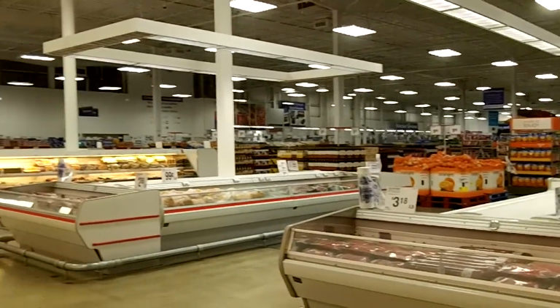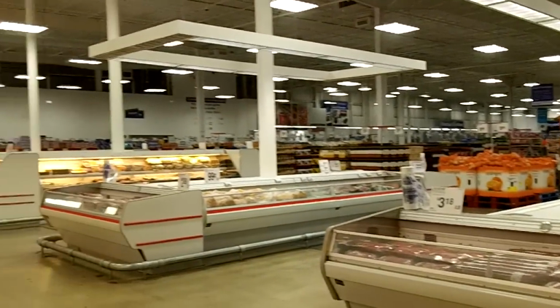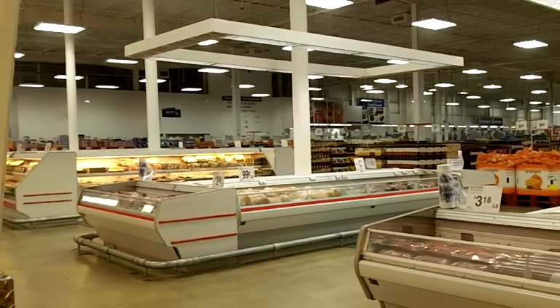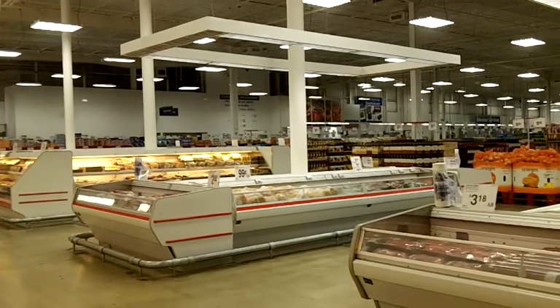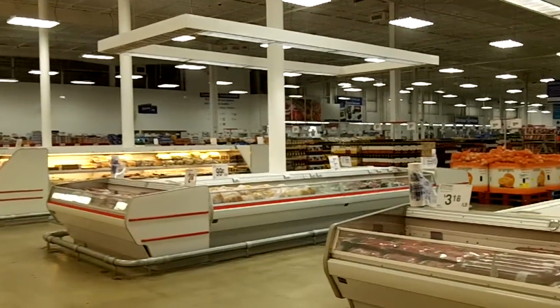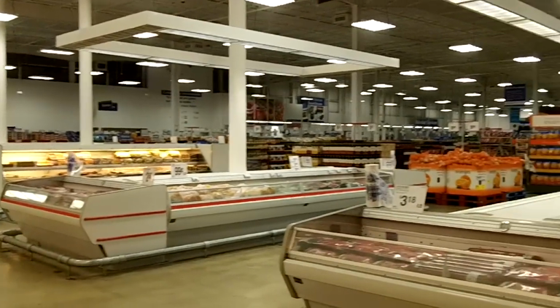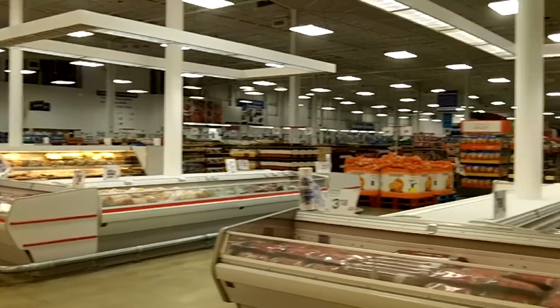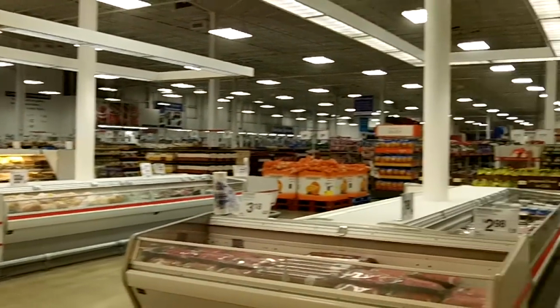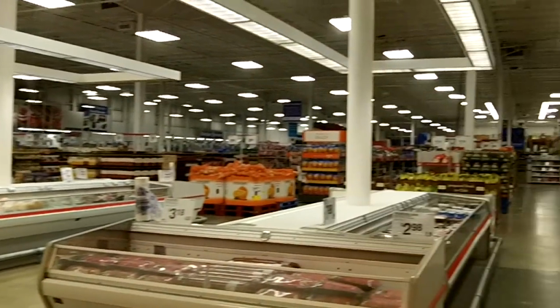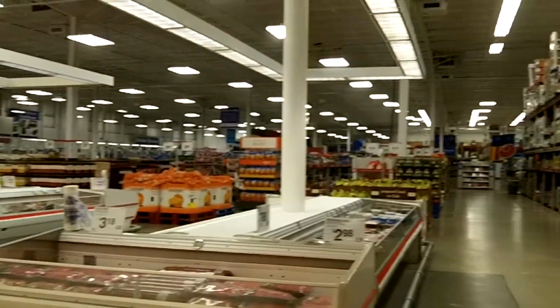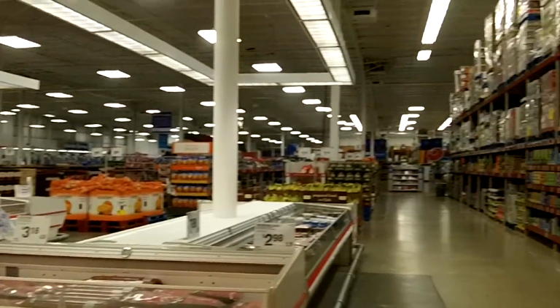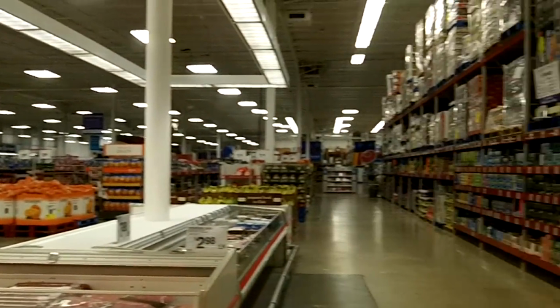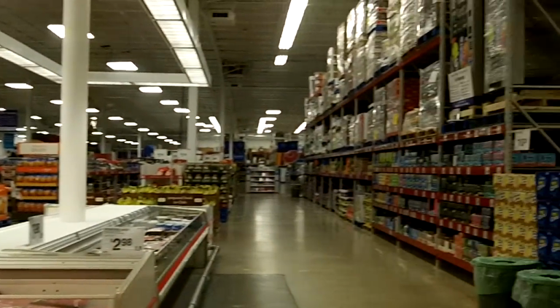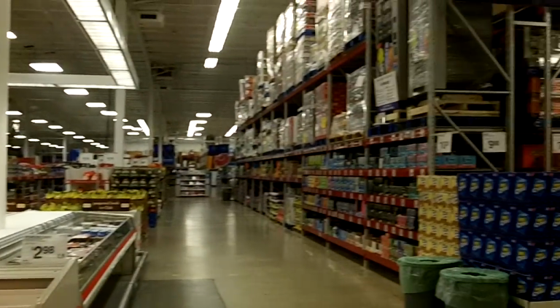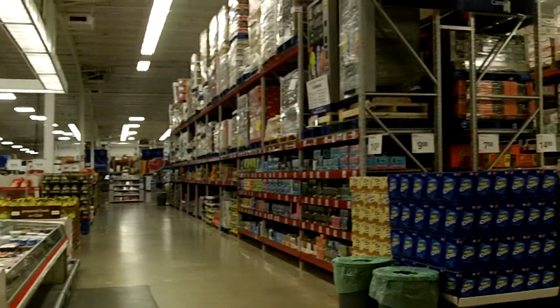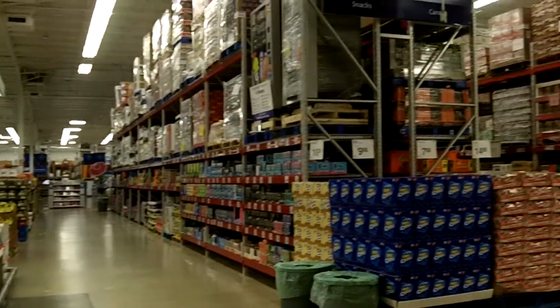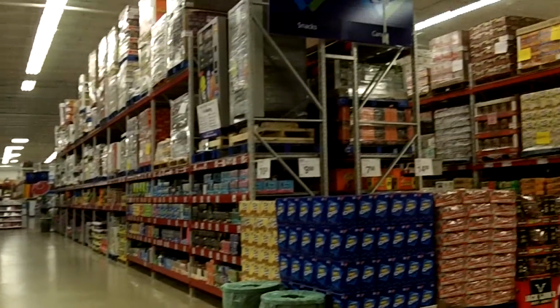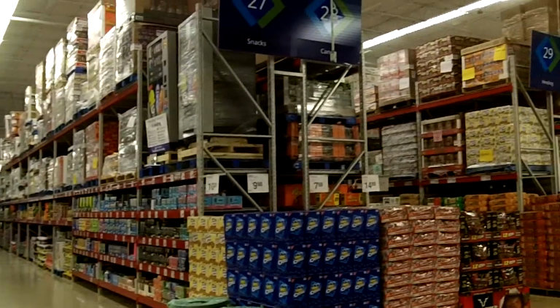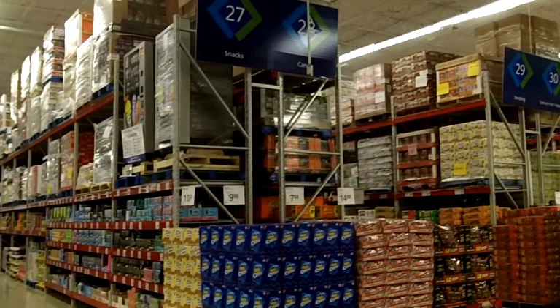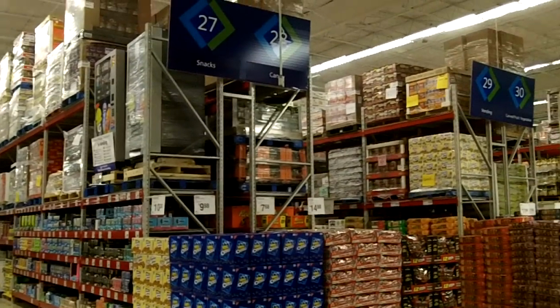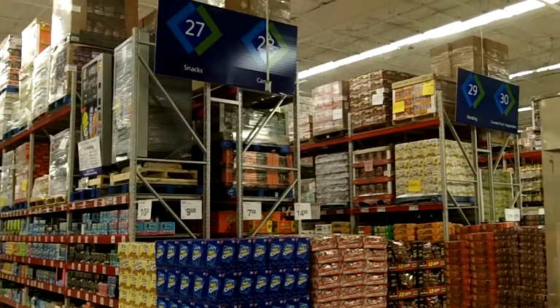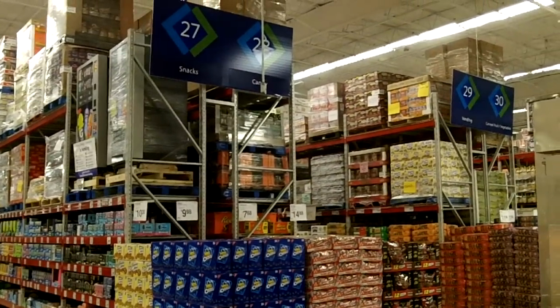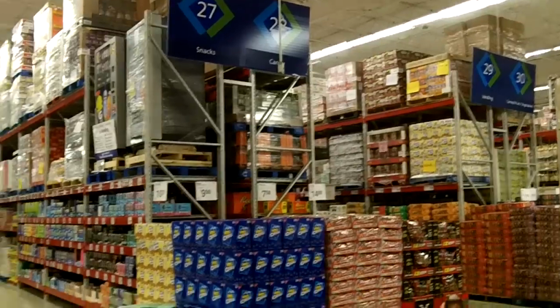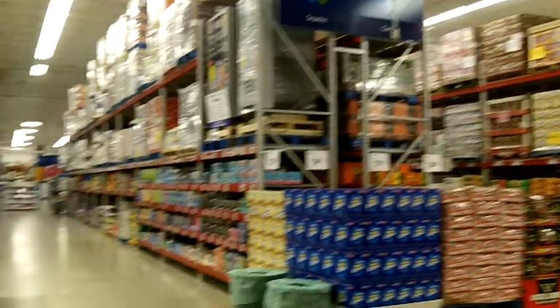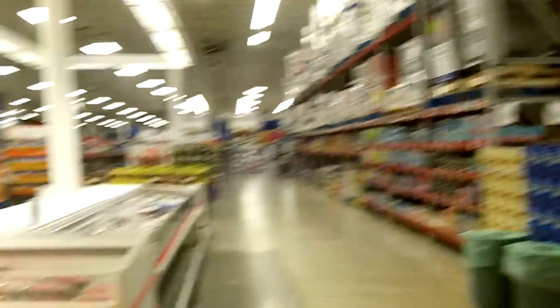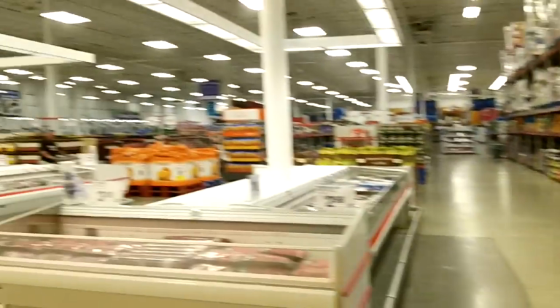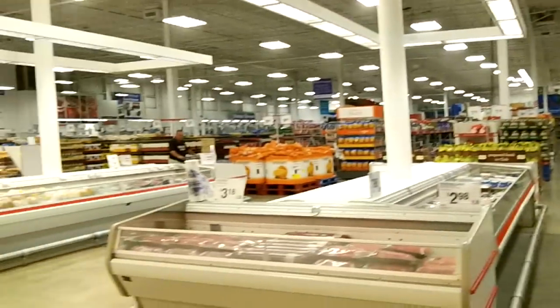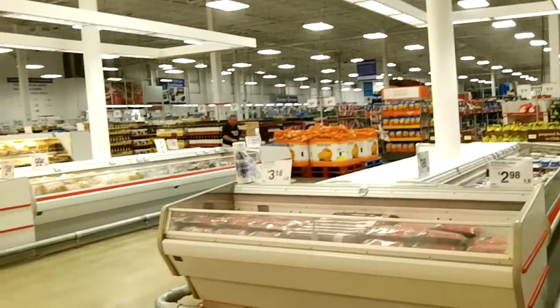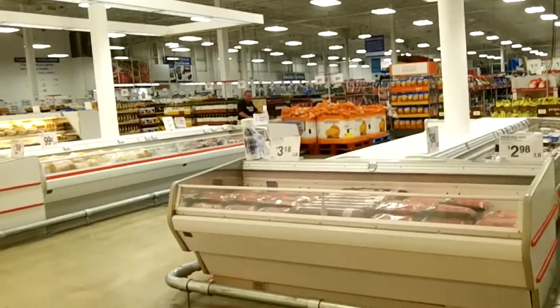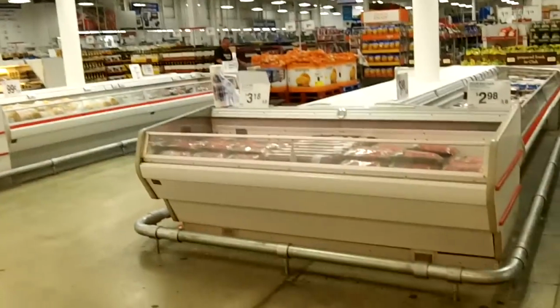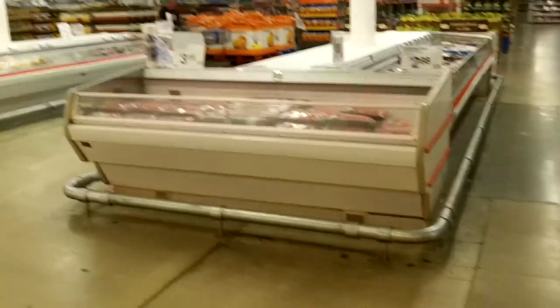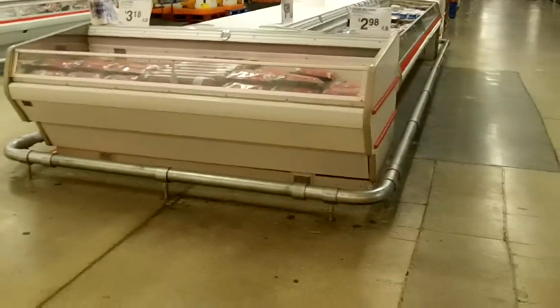This is Sam's Club. This is what it's like here. It's a big warehouse store. You can buy all kinds of stuff.